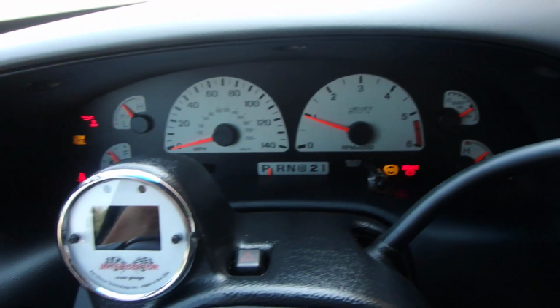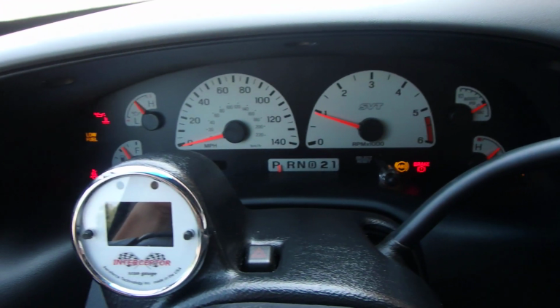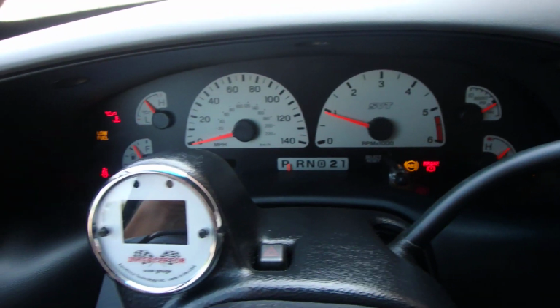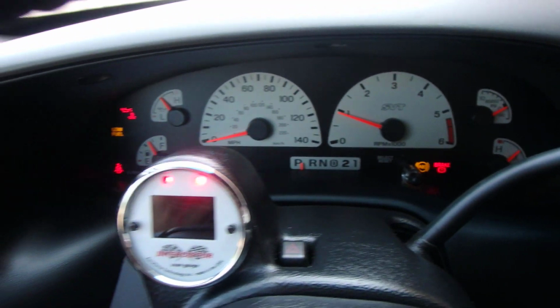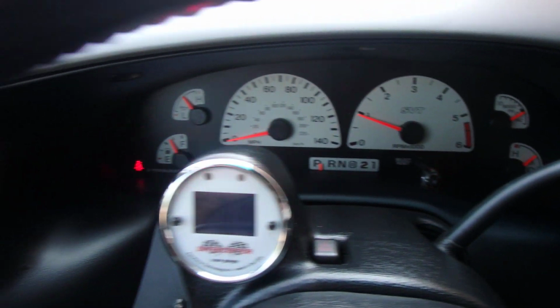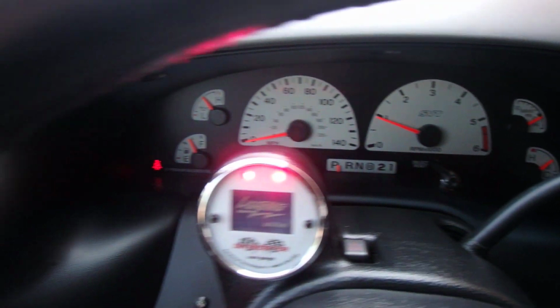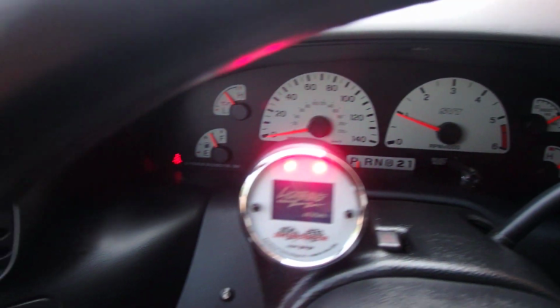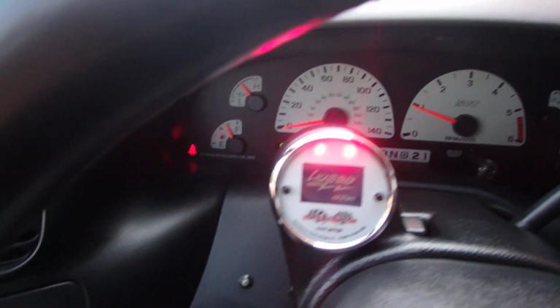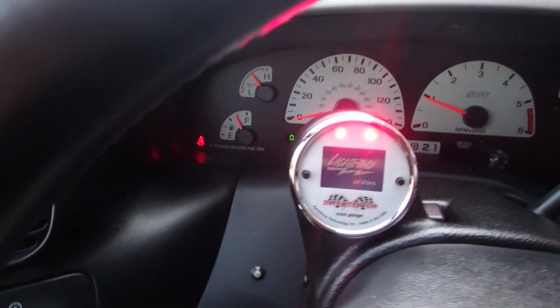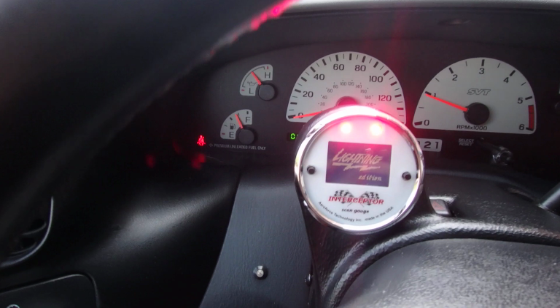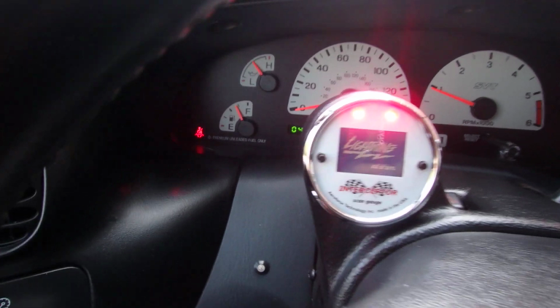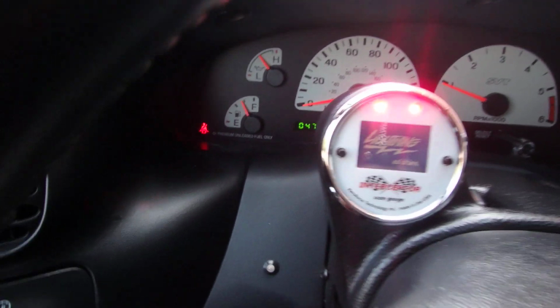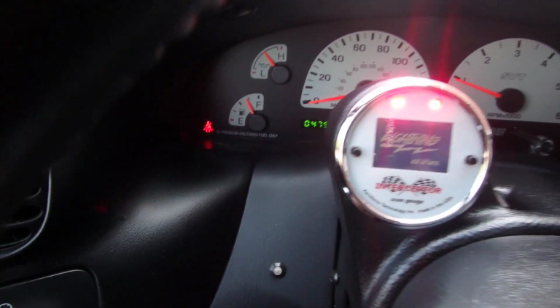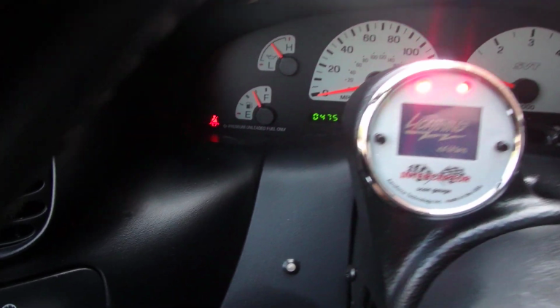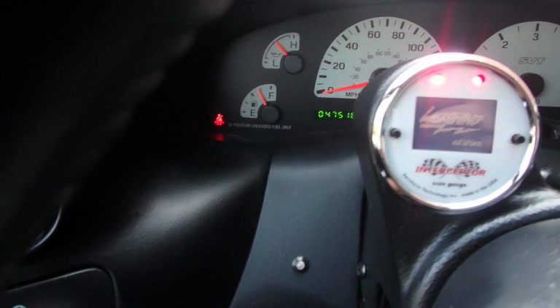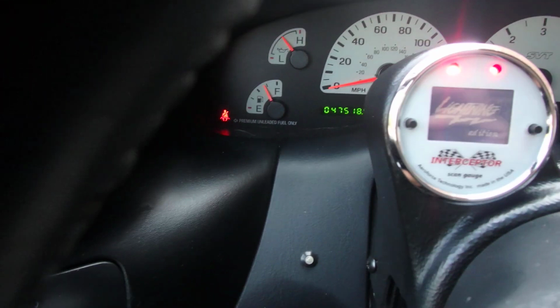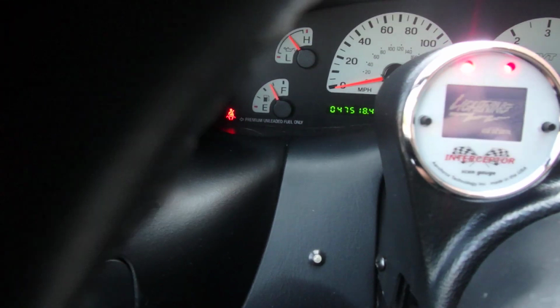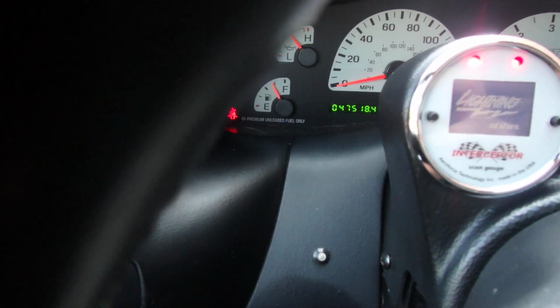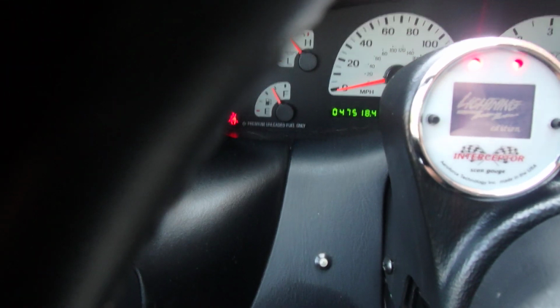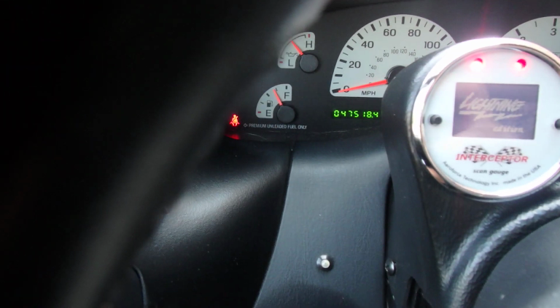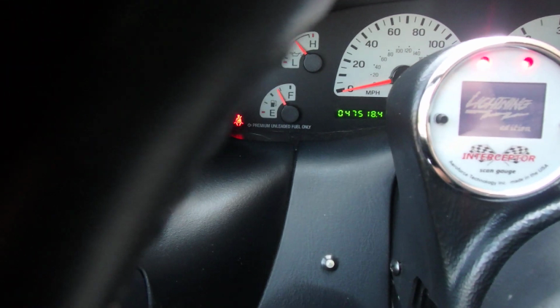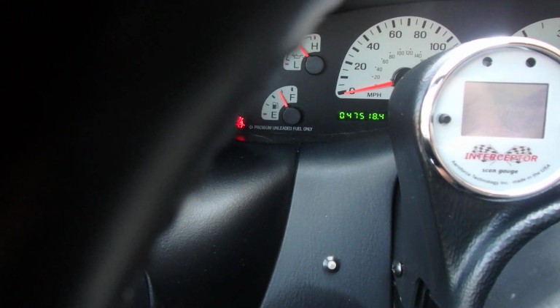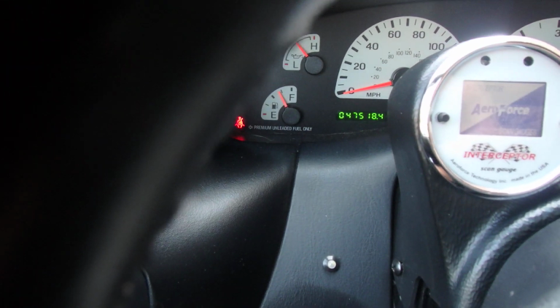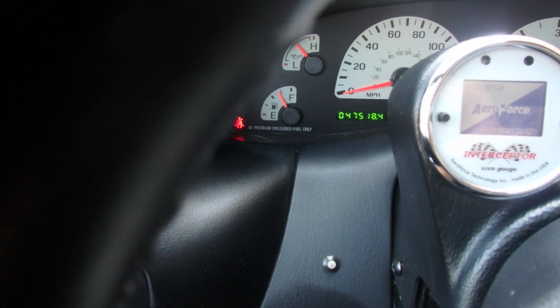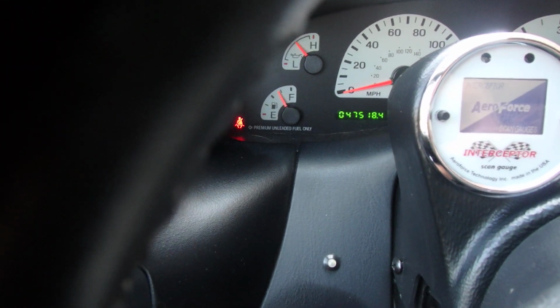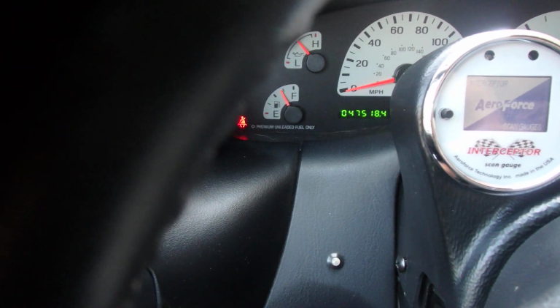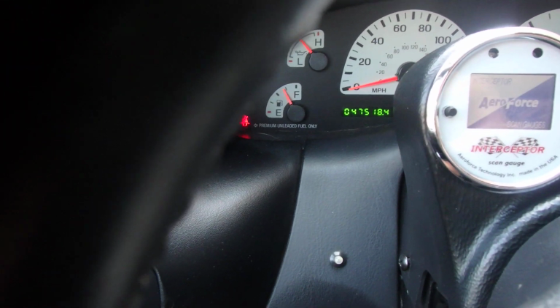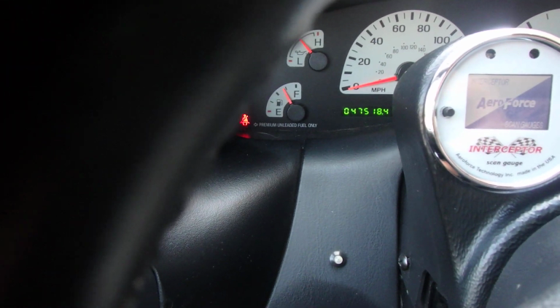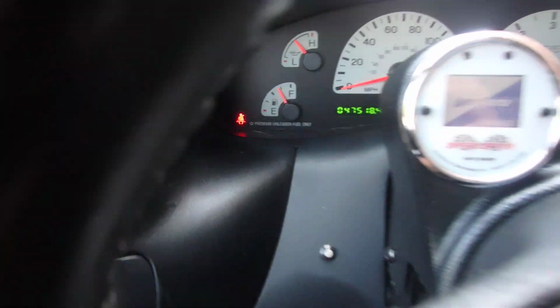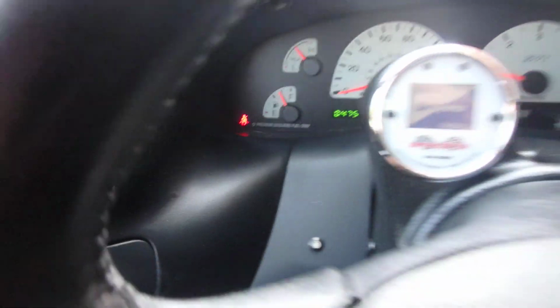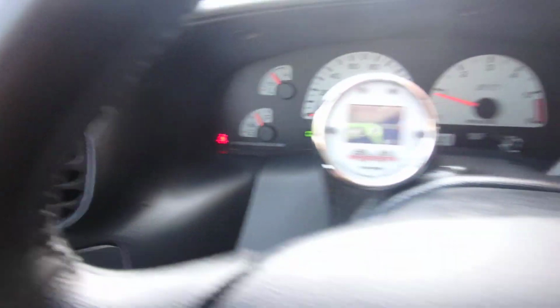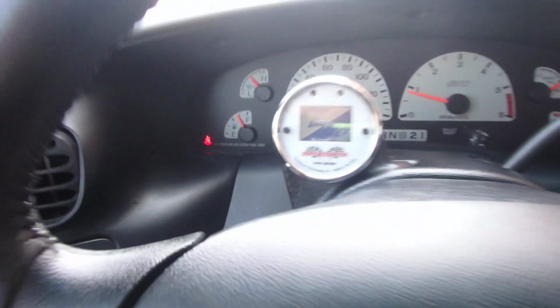Starts right up, no lights on. You can see it has 47,000 miles.